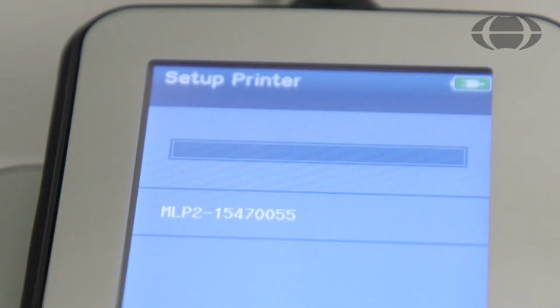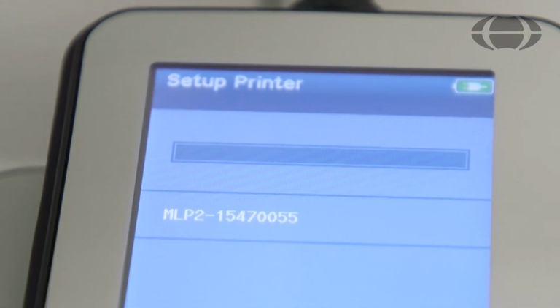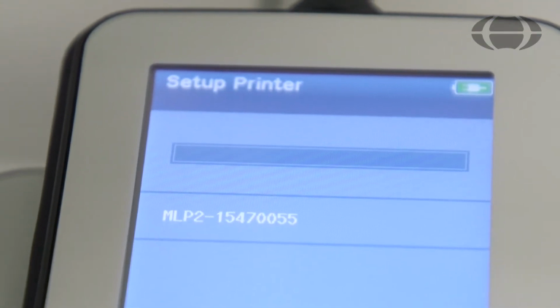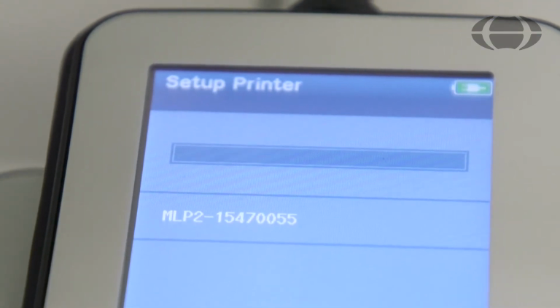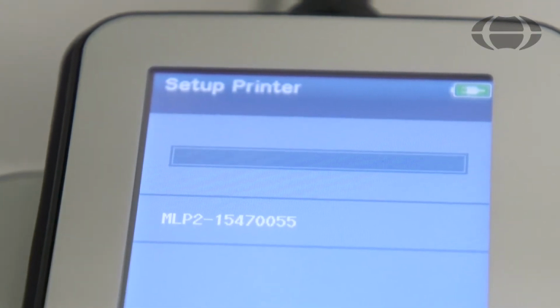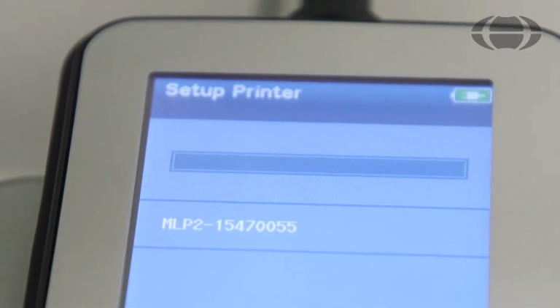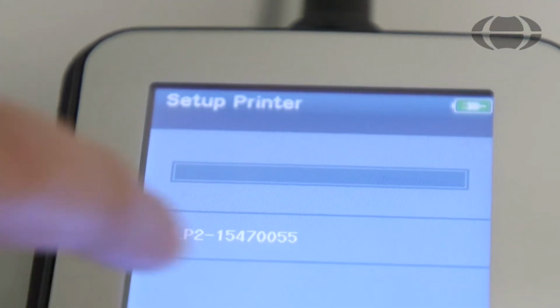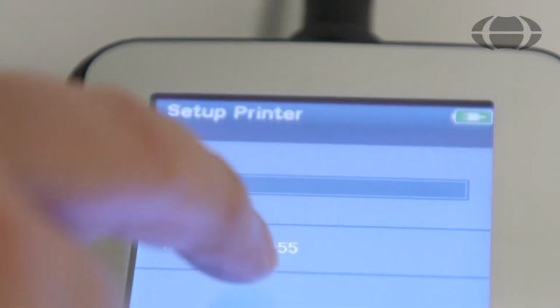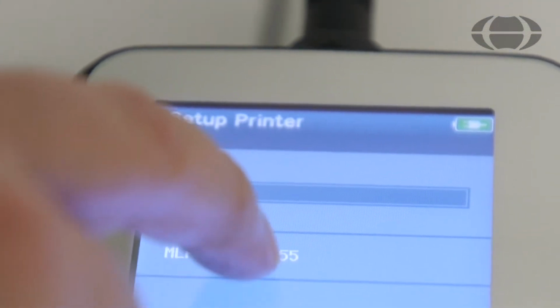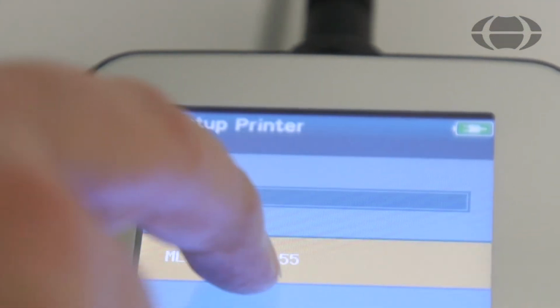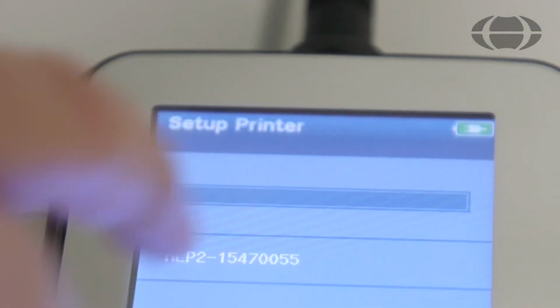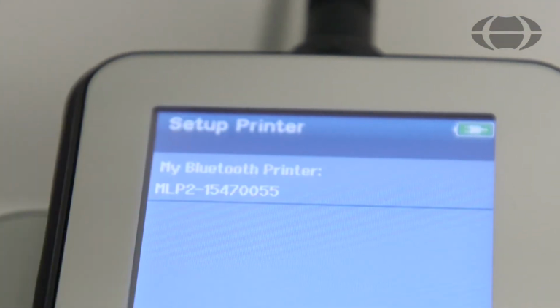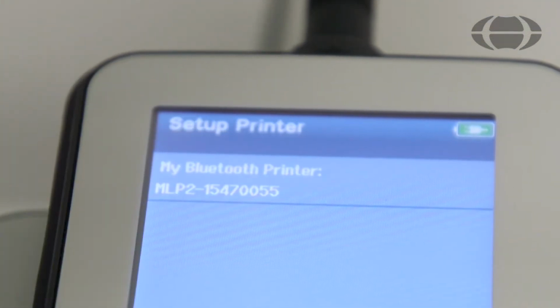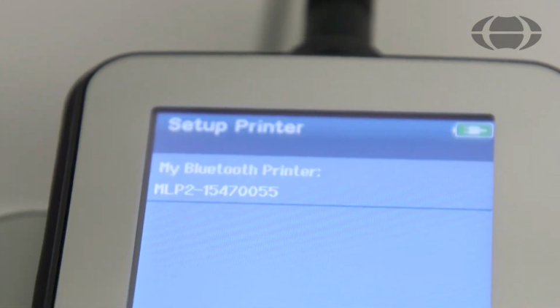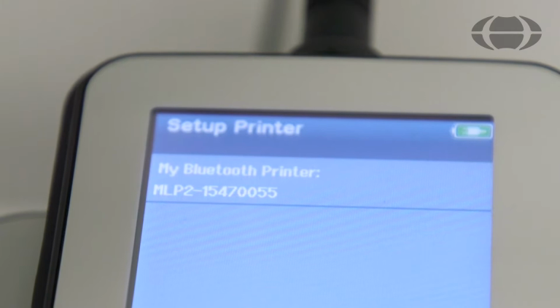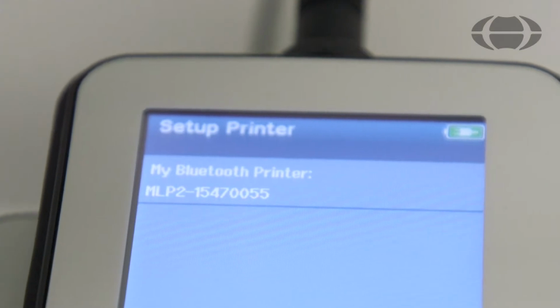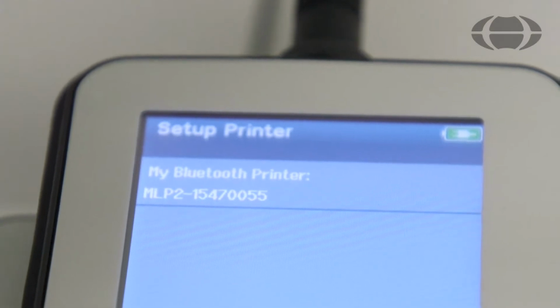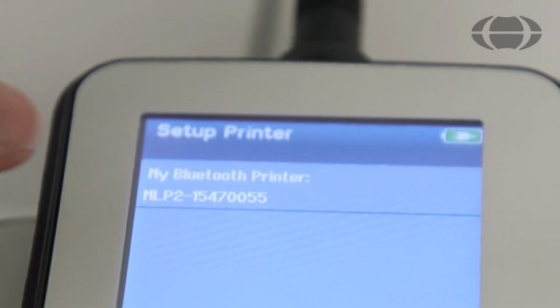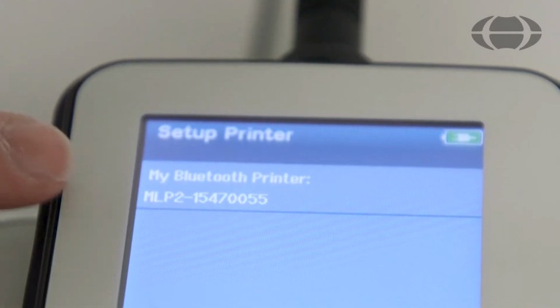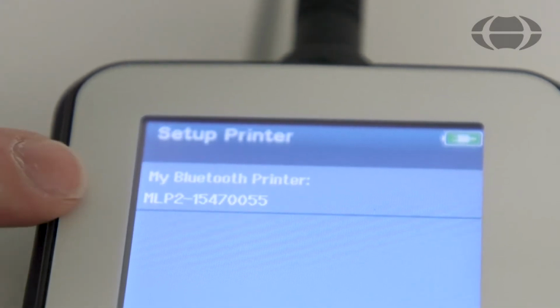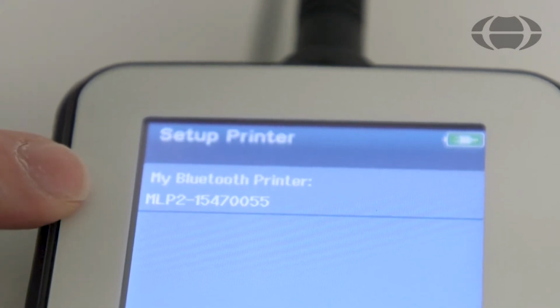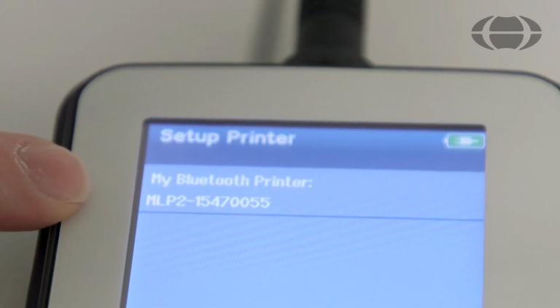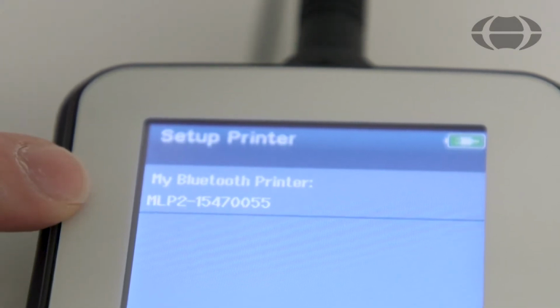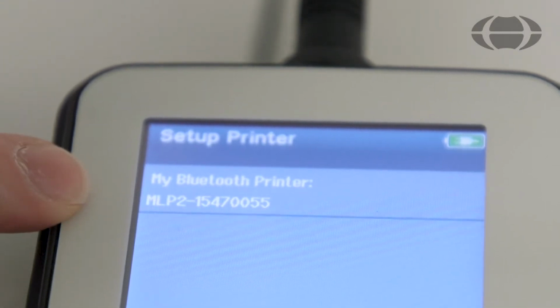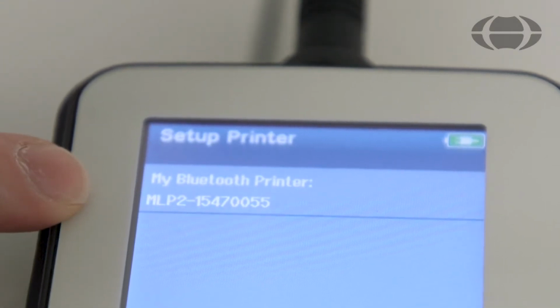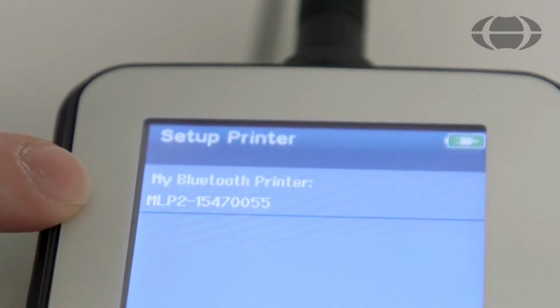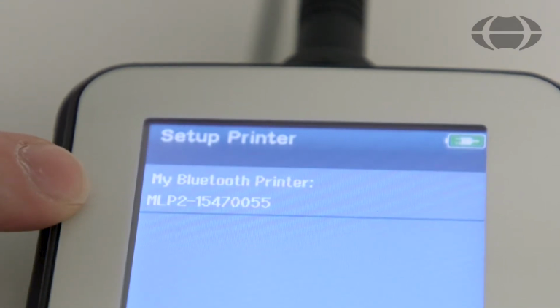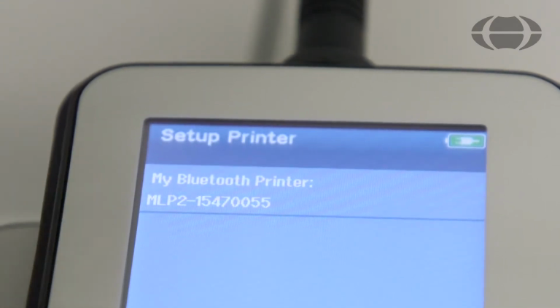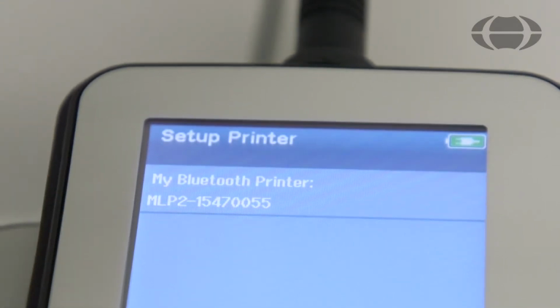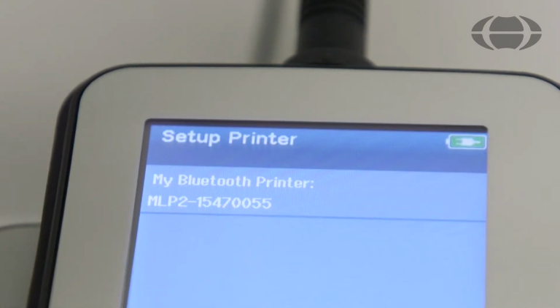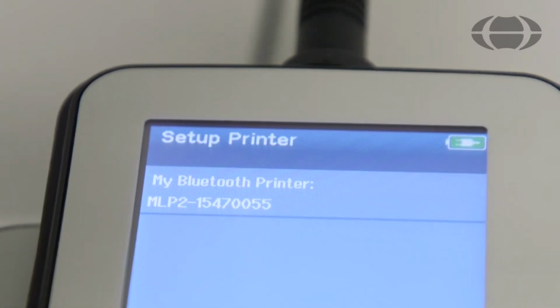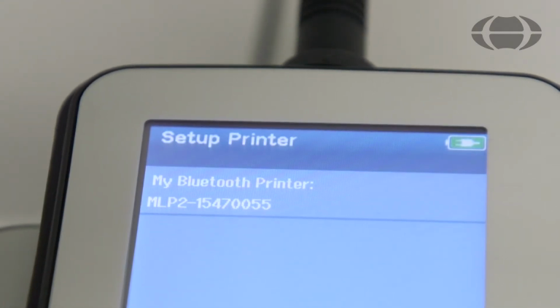When the printer is found, select the printer. You can now see that your printer is paired to the device and you can begin printing.